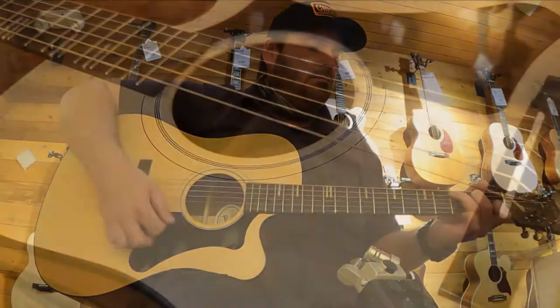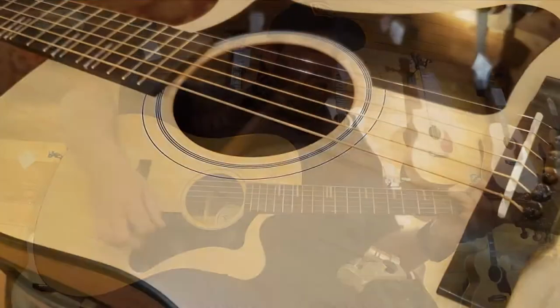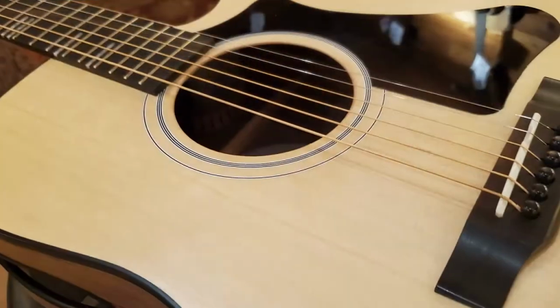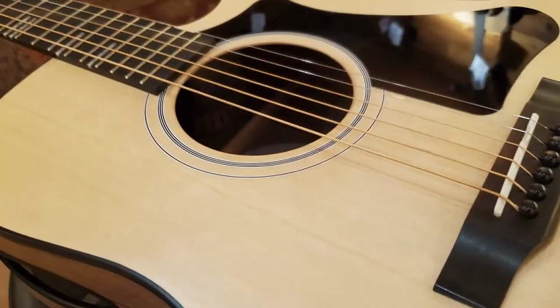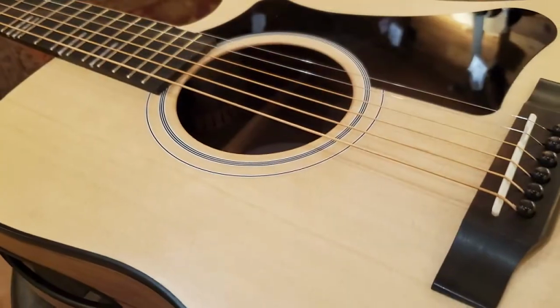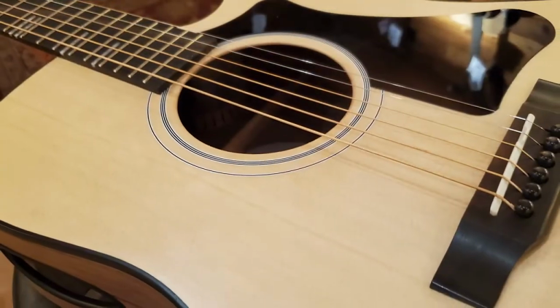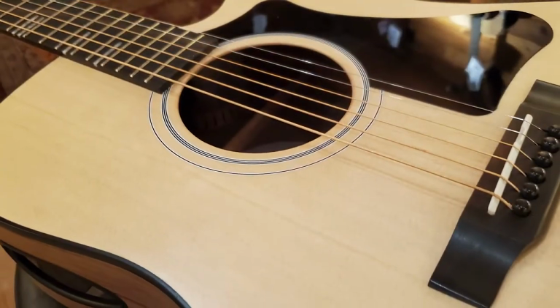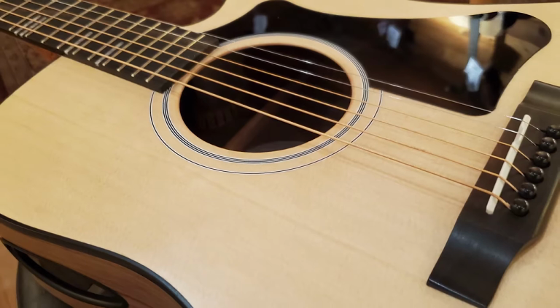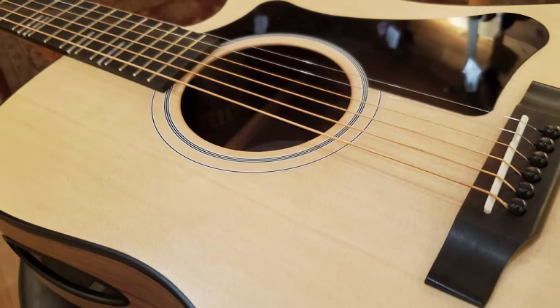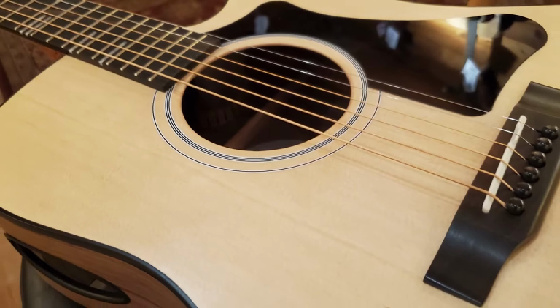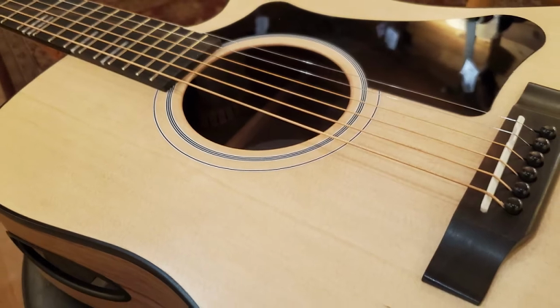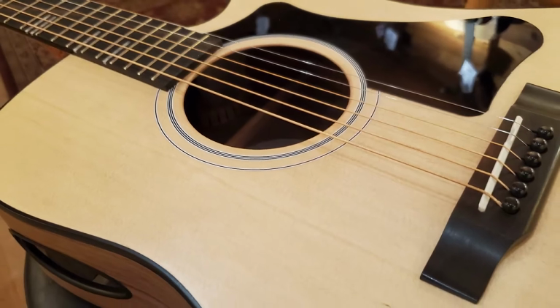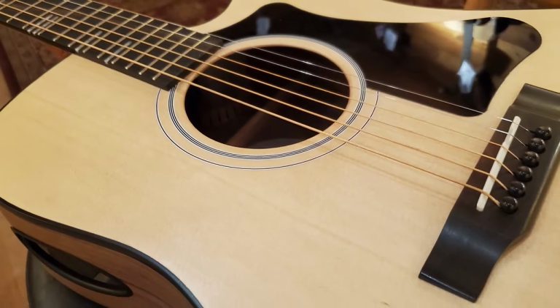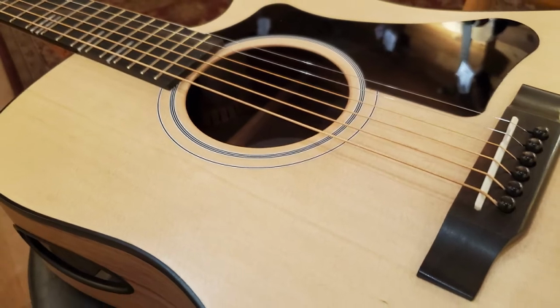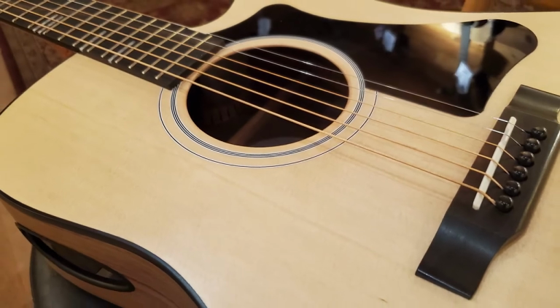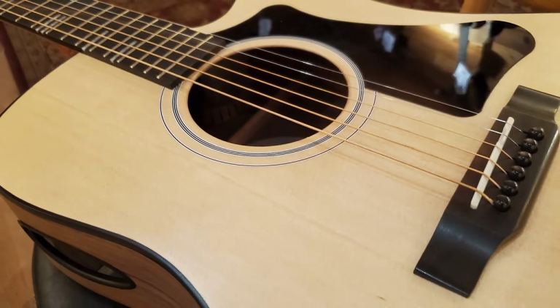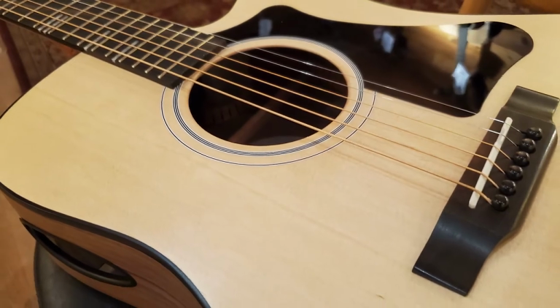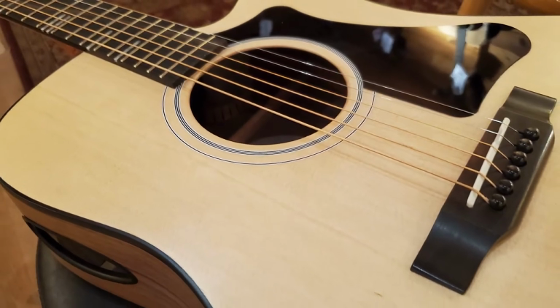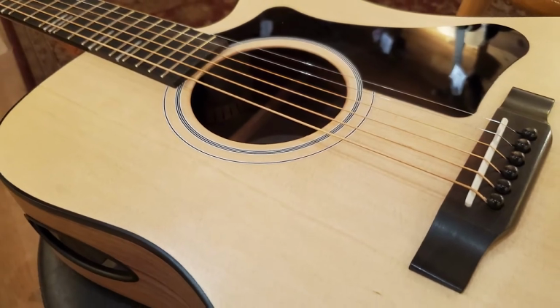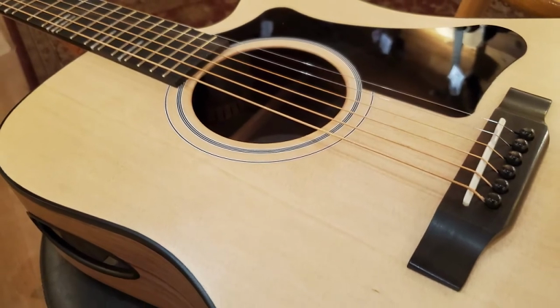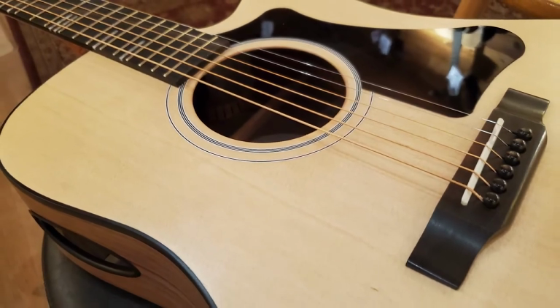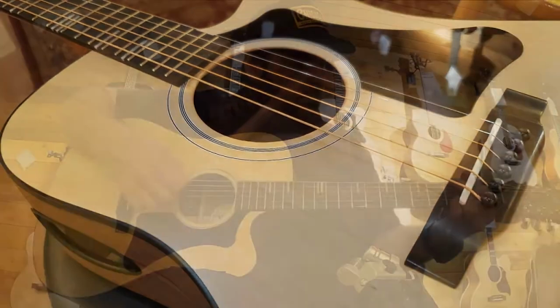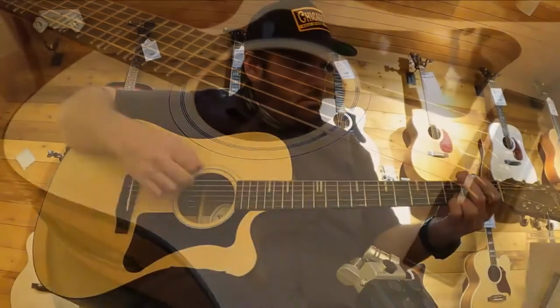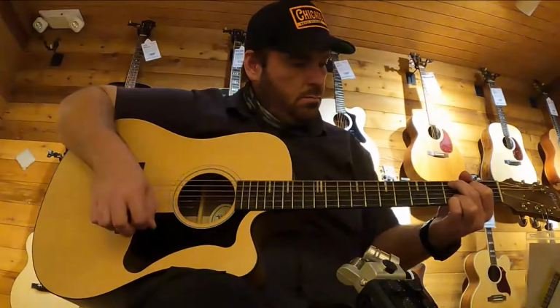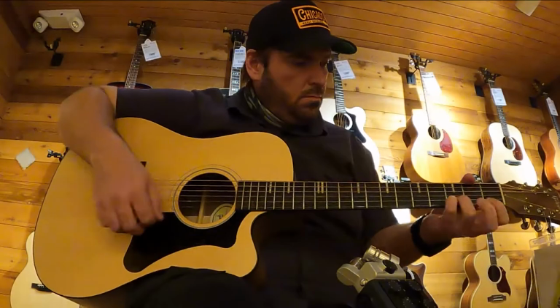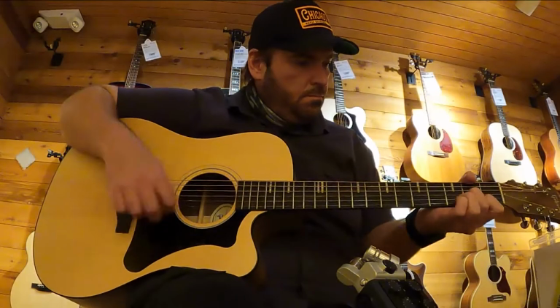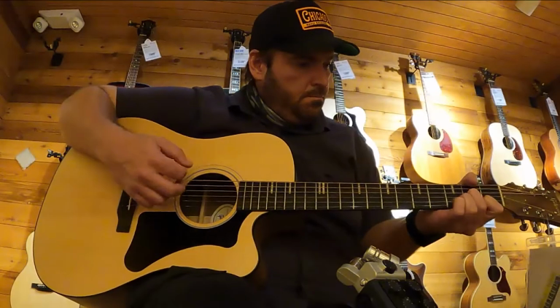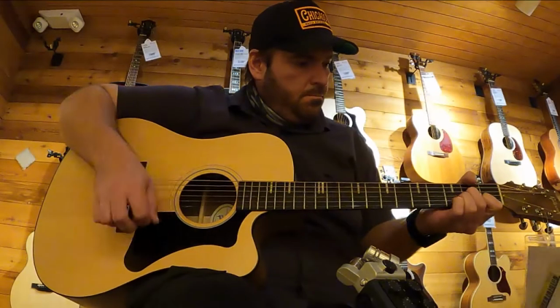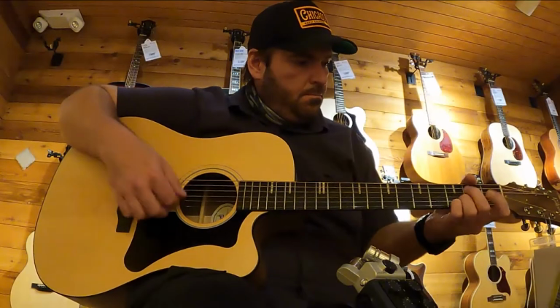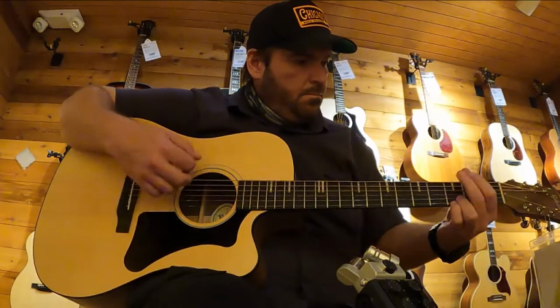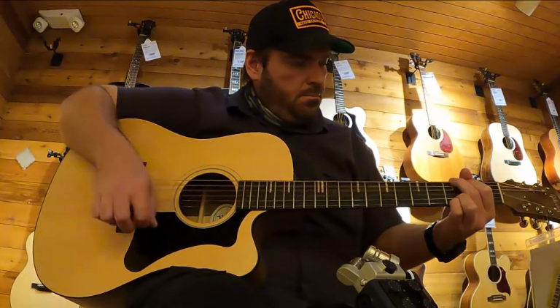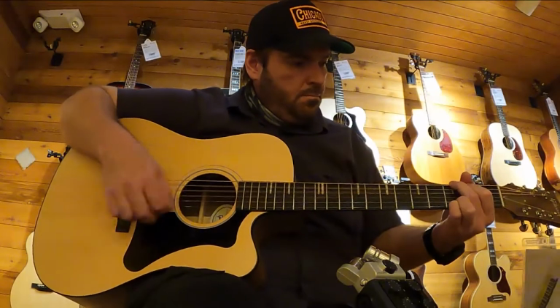This particular guitar was a cannon — it was super loud. I really enjoyed playing it.